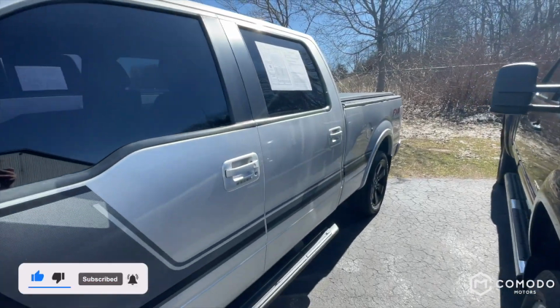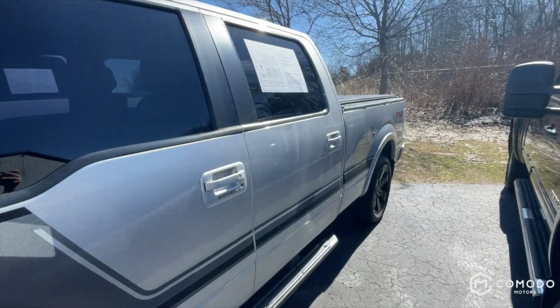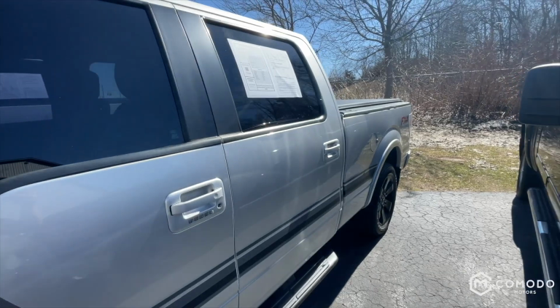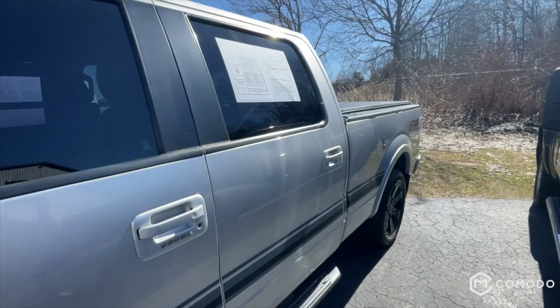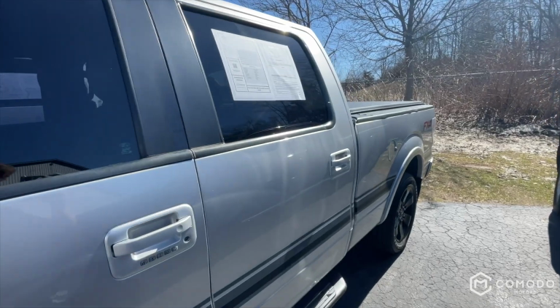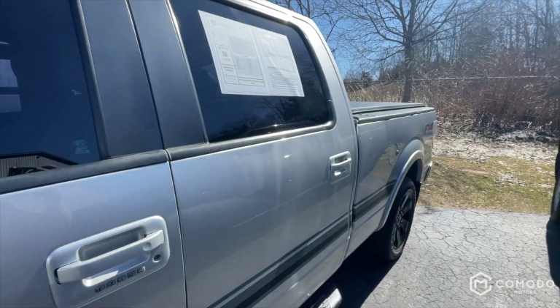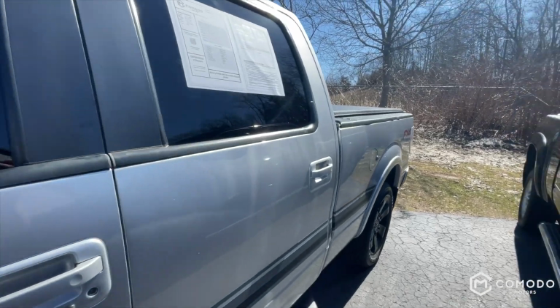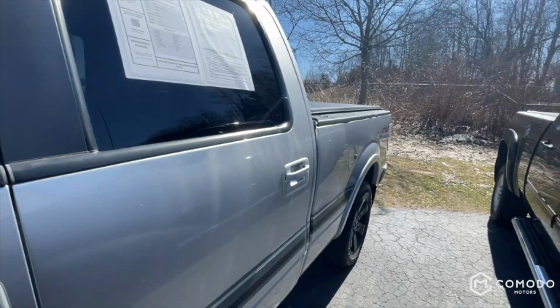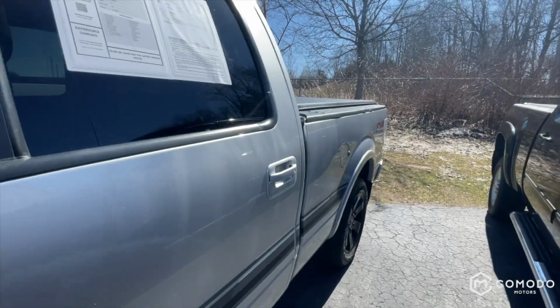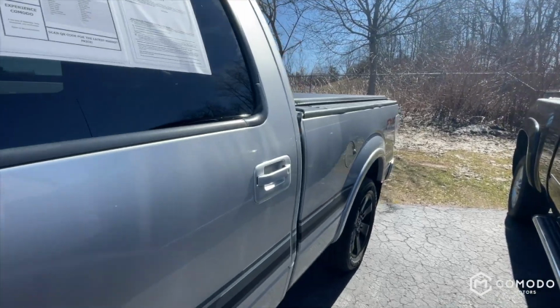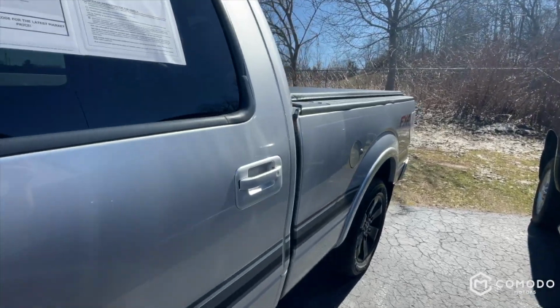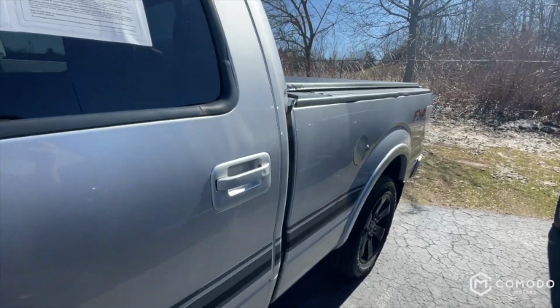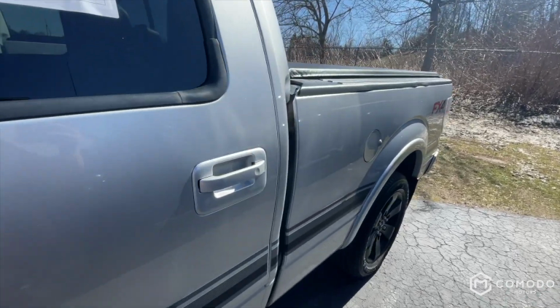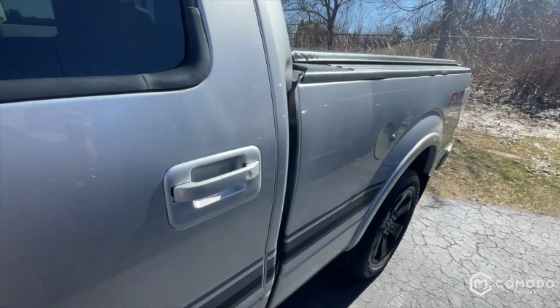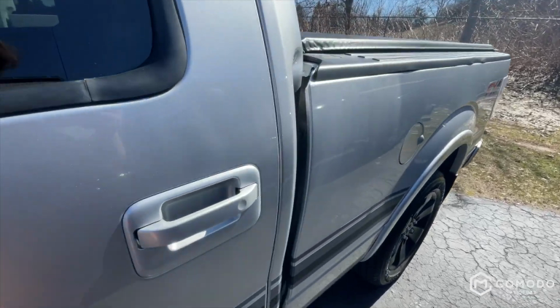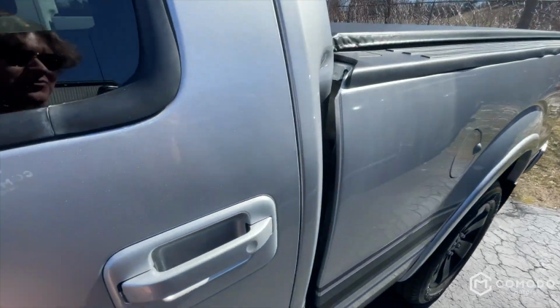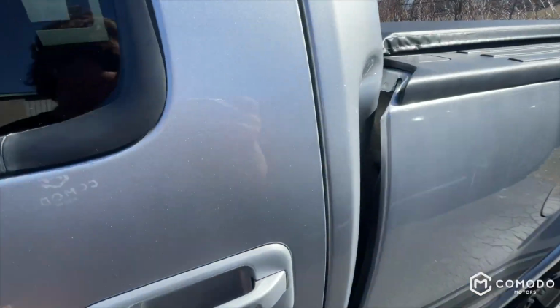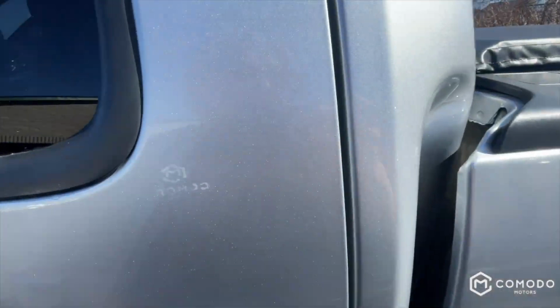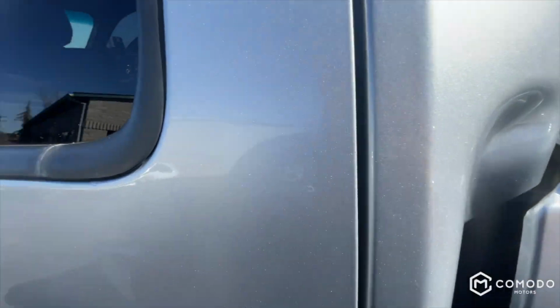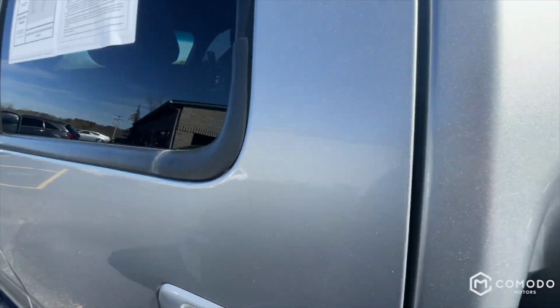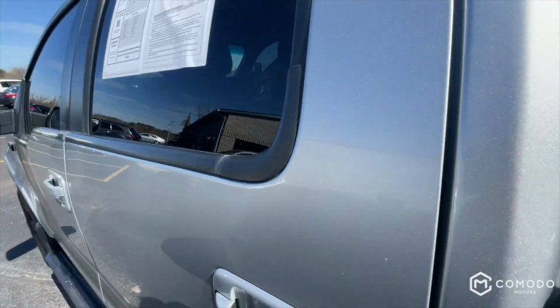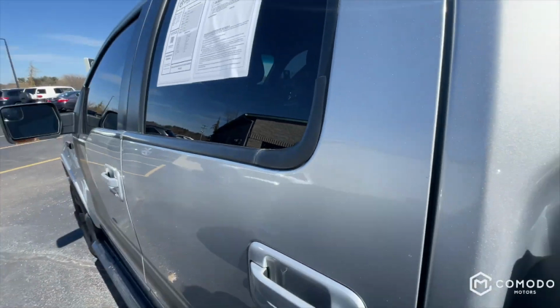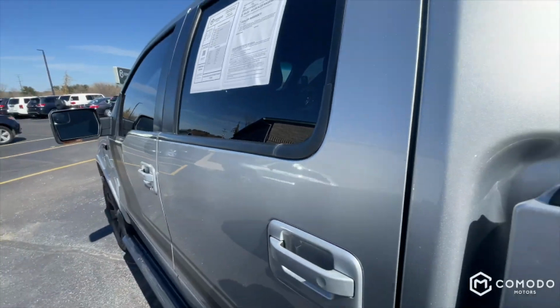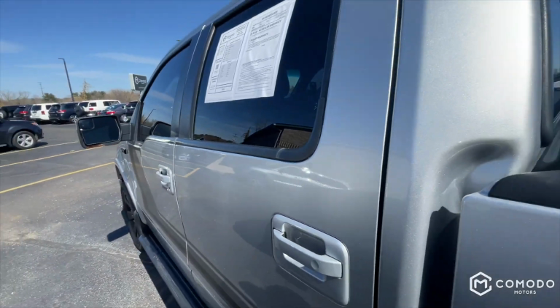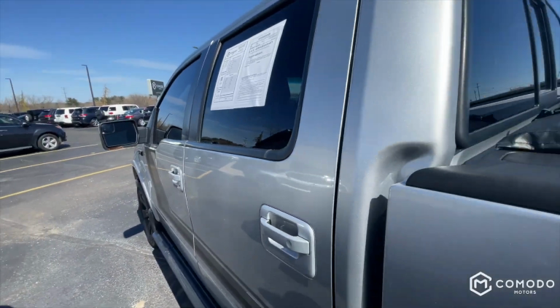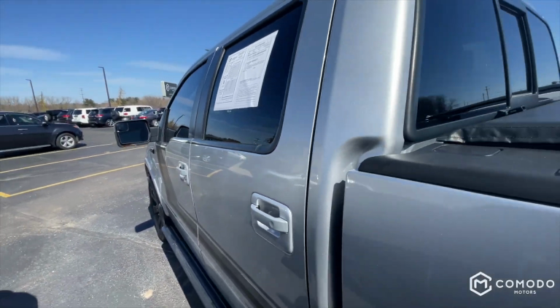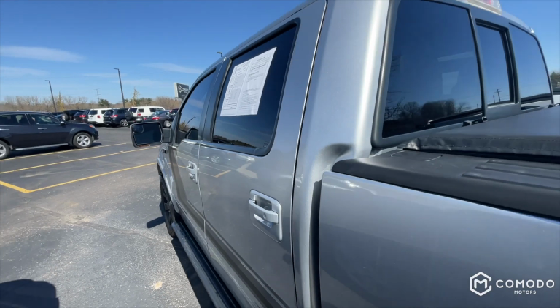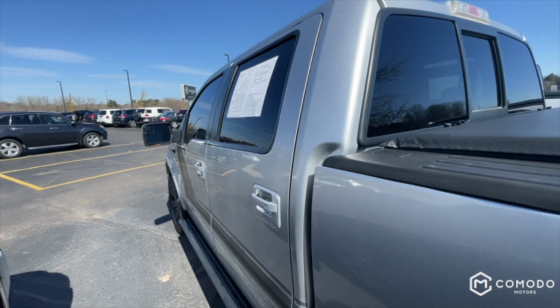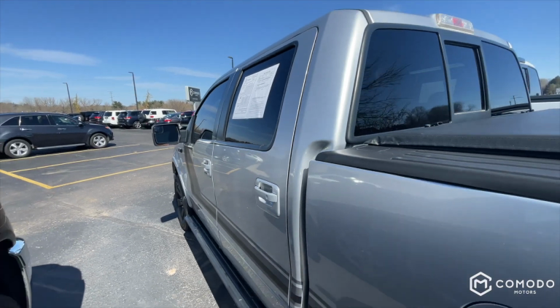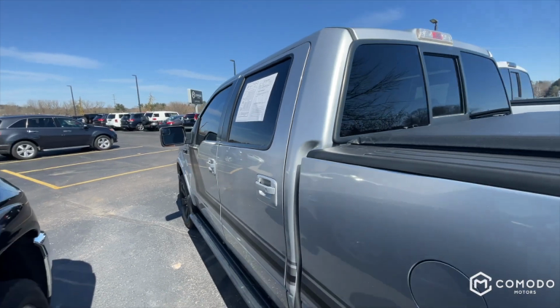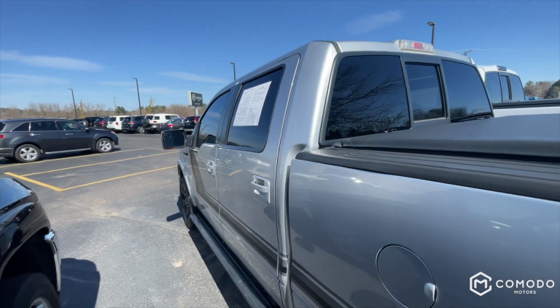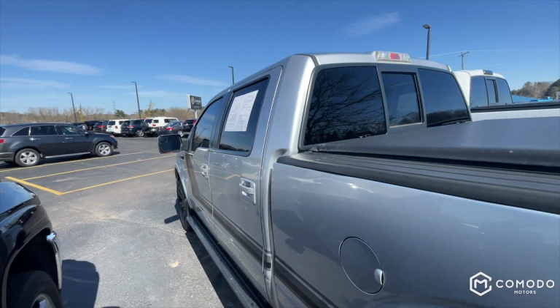Enjoy the video. This is a beautiful 2014 Ford F-150 FX4 — it's got four-wheel drive, it's got a super crew, or a crew cab. Let's take a look at it.